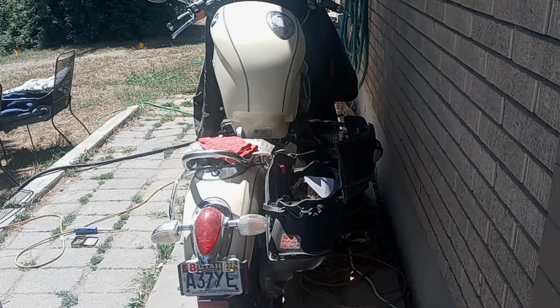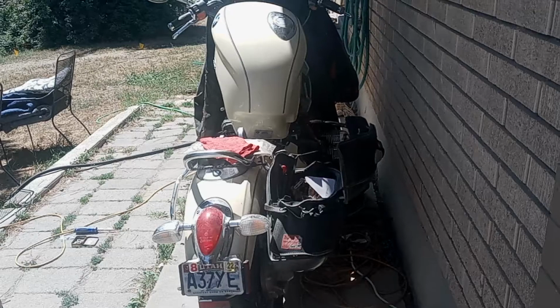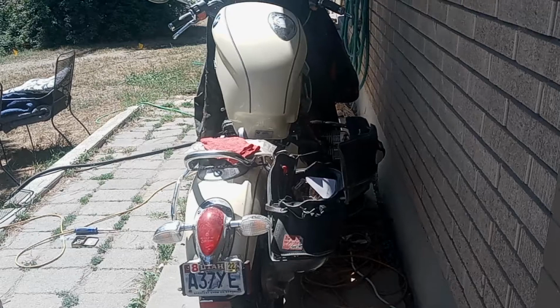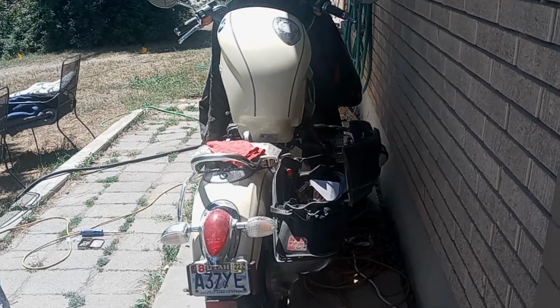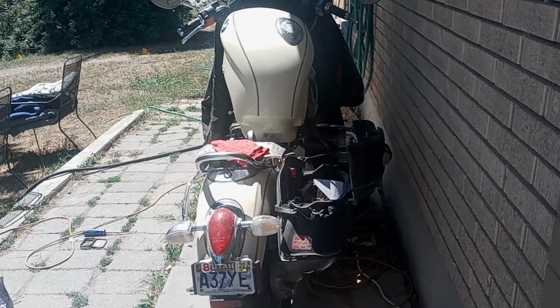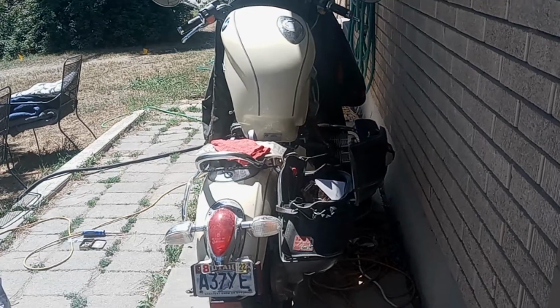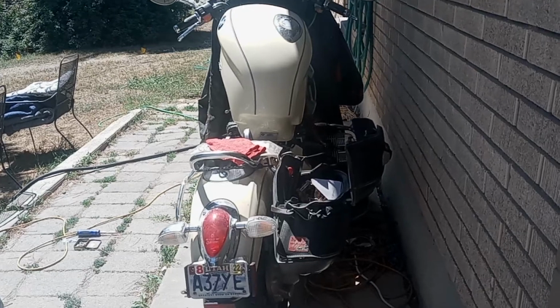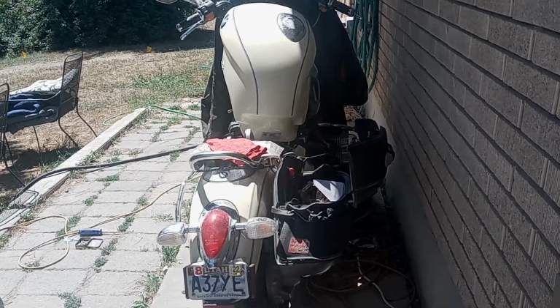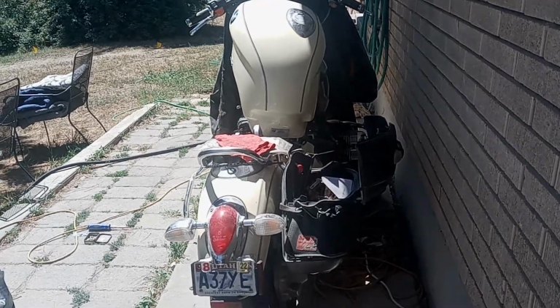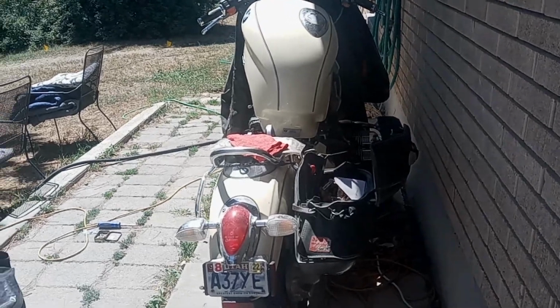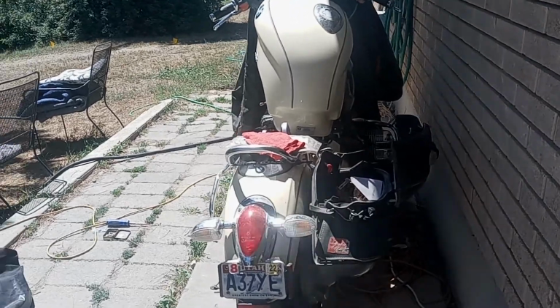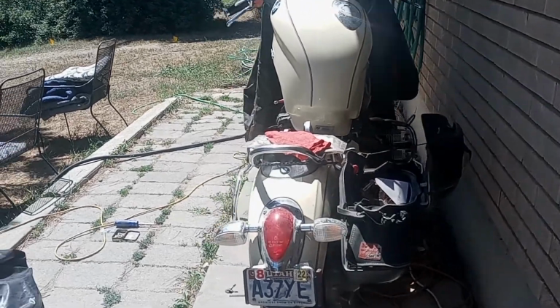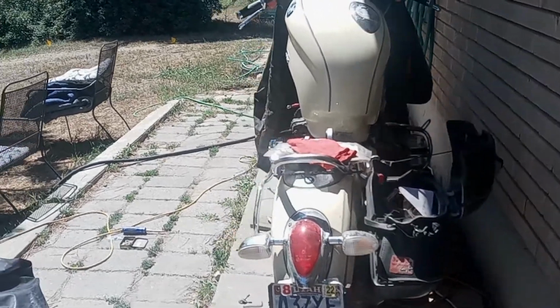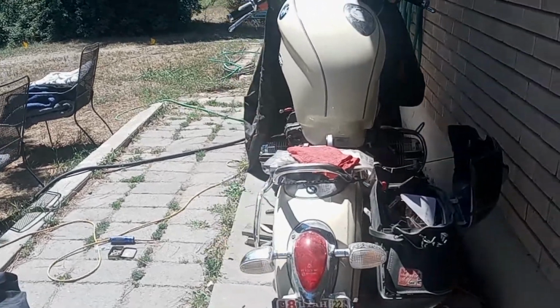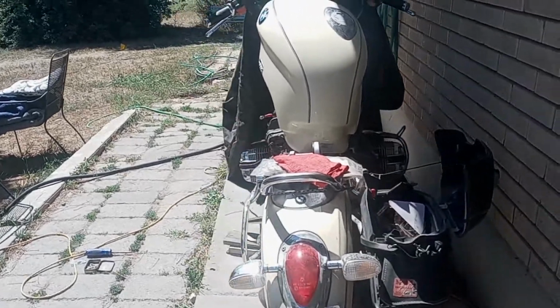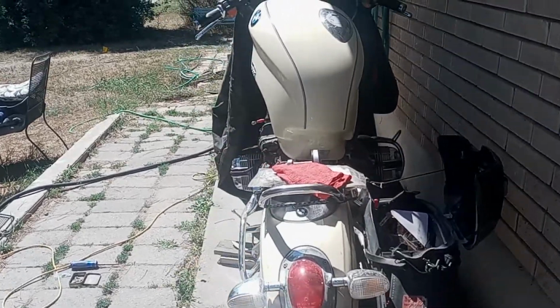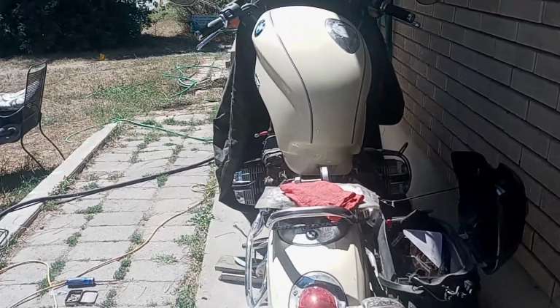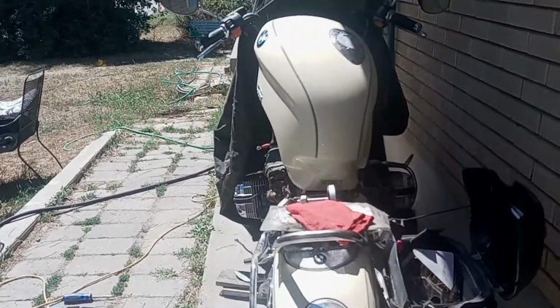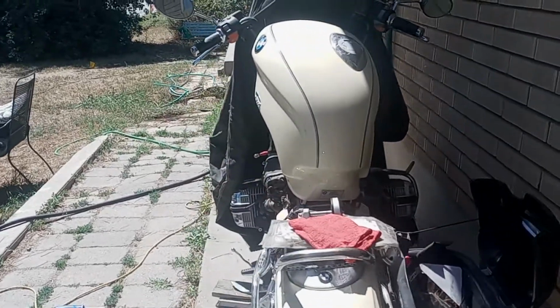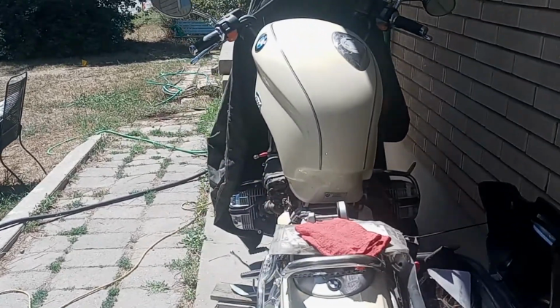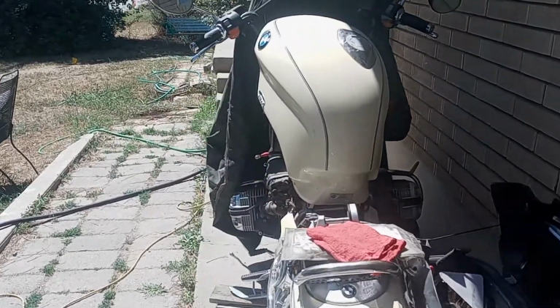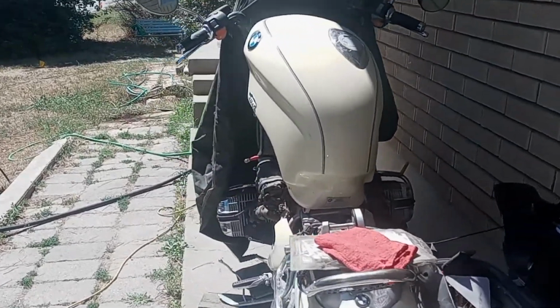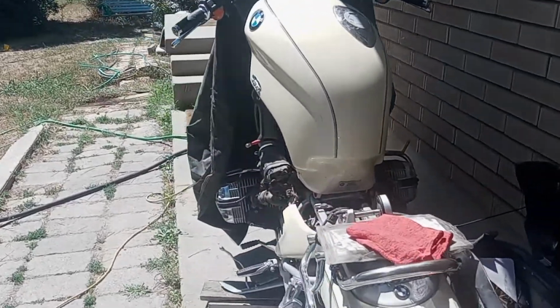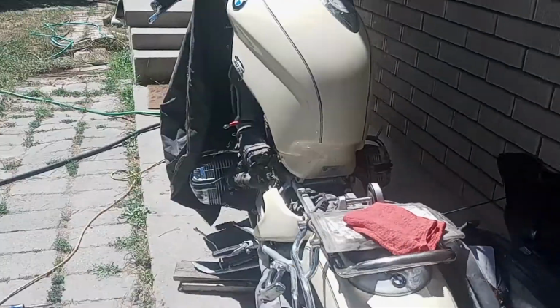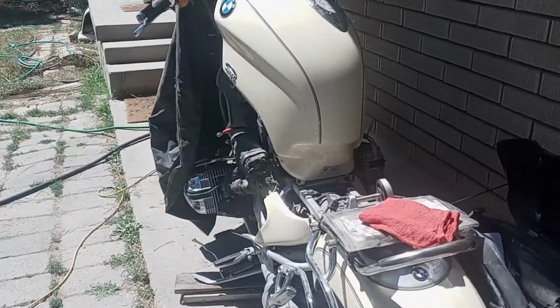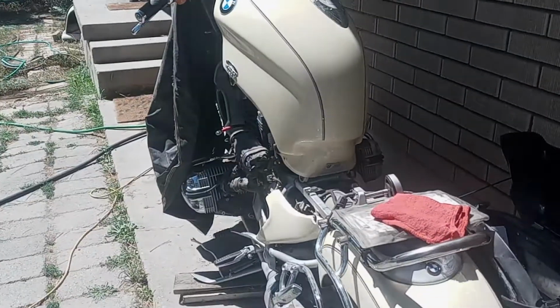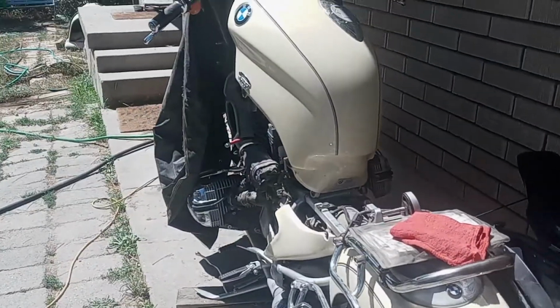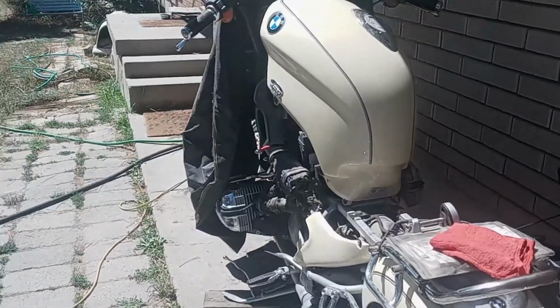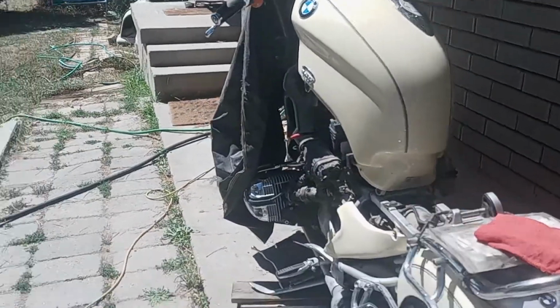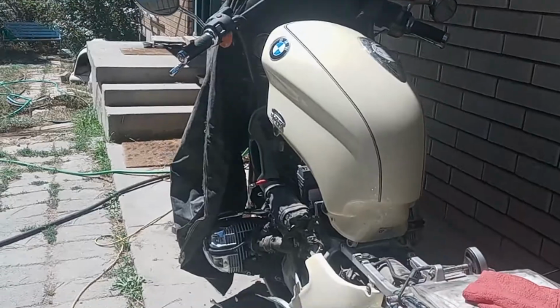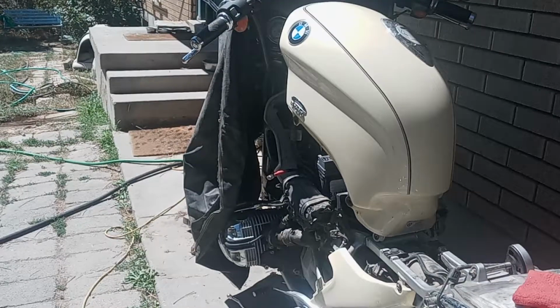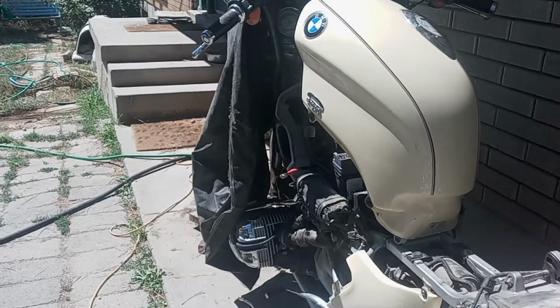All right, gang, here's the 2000 BMW R1200C.